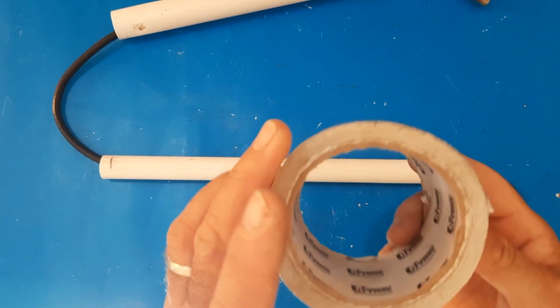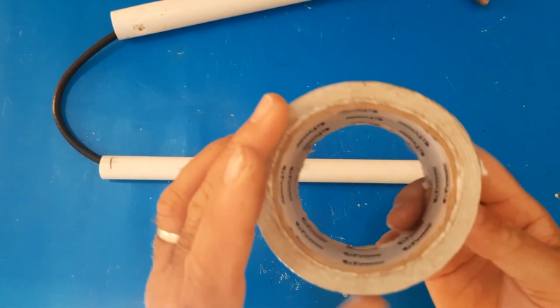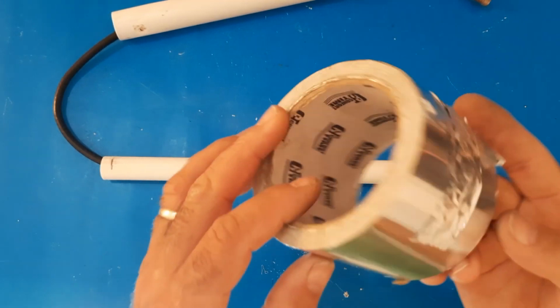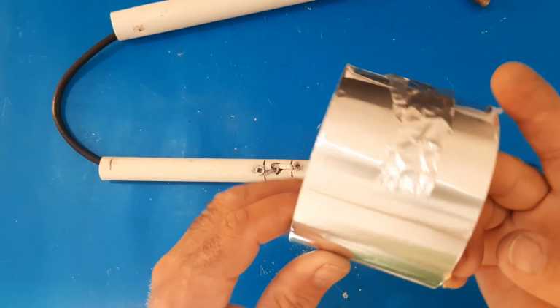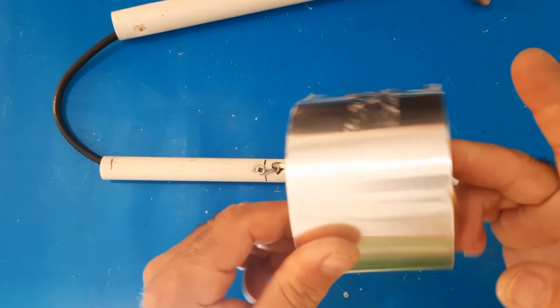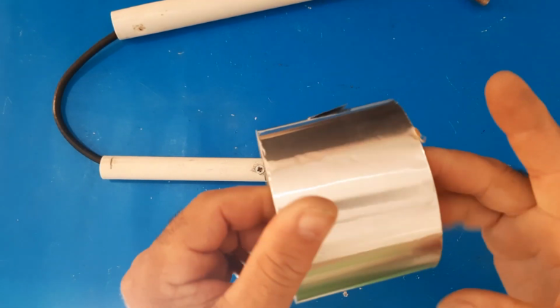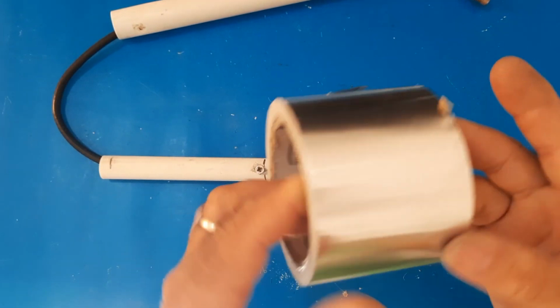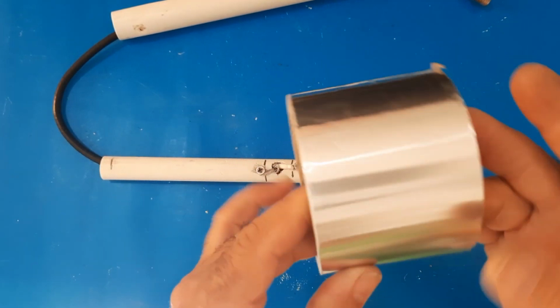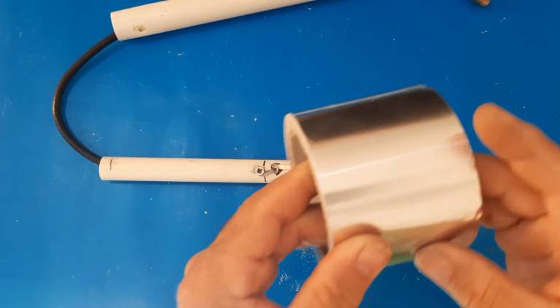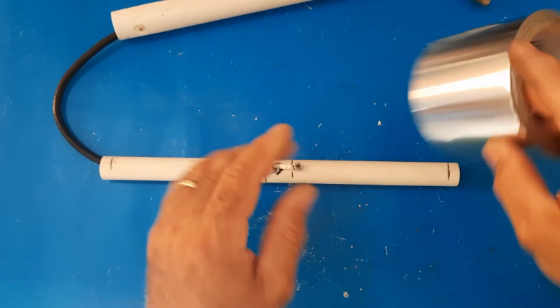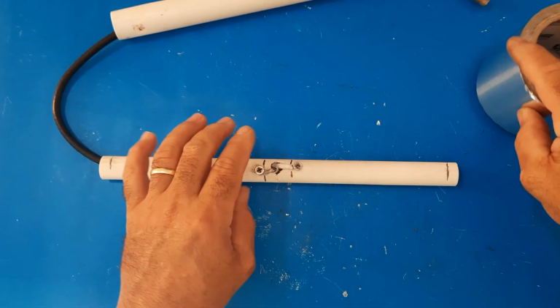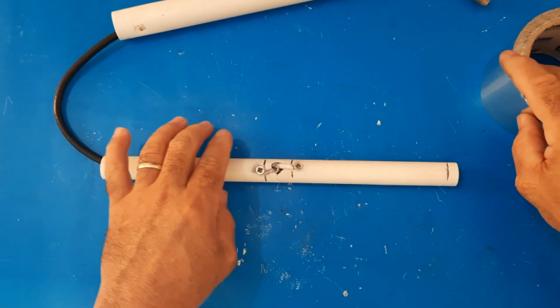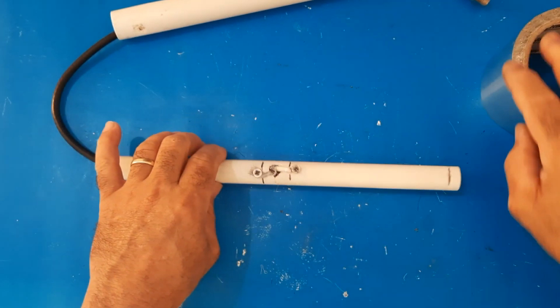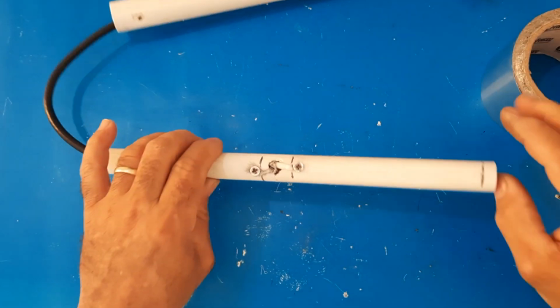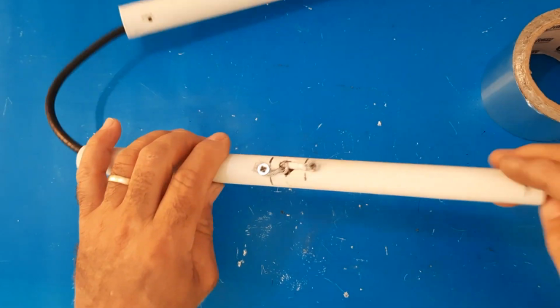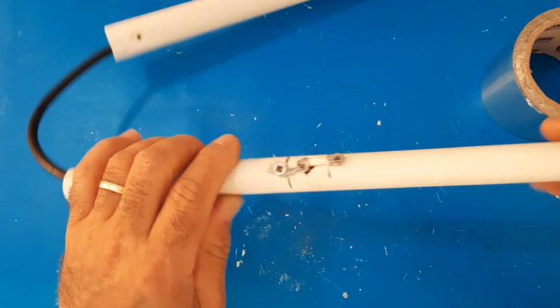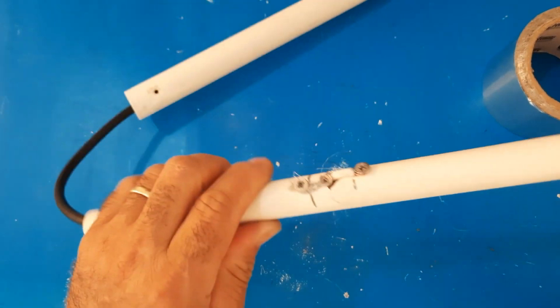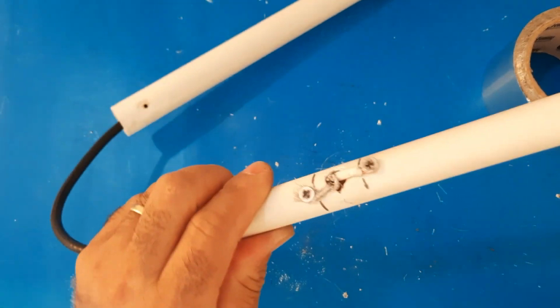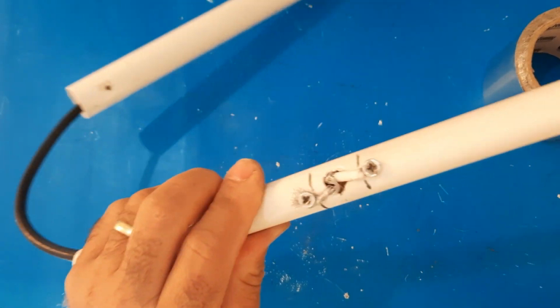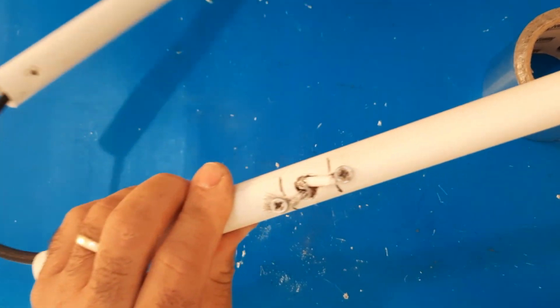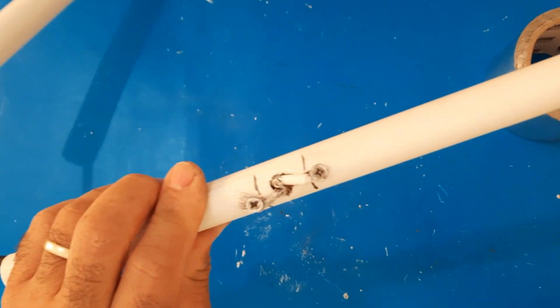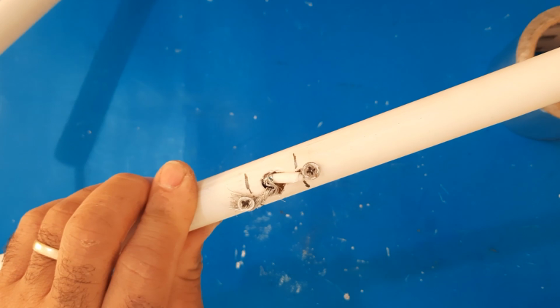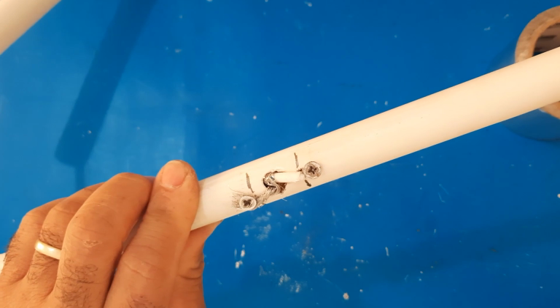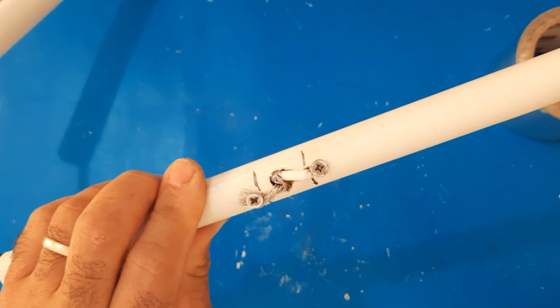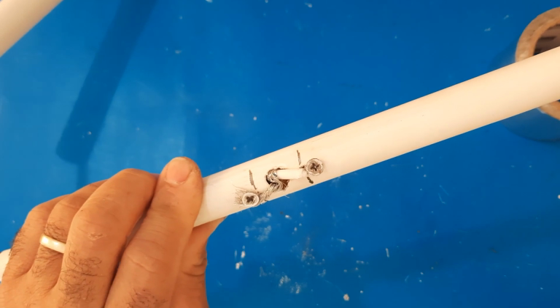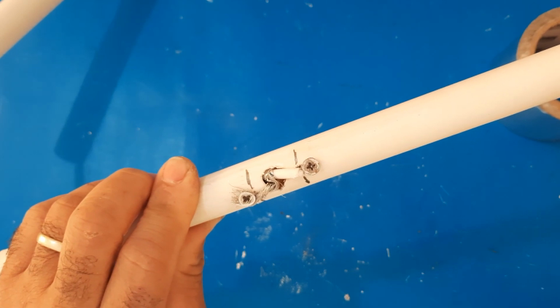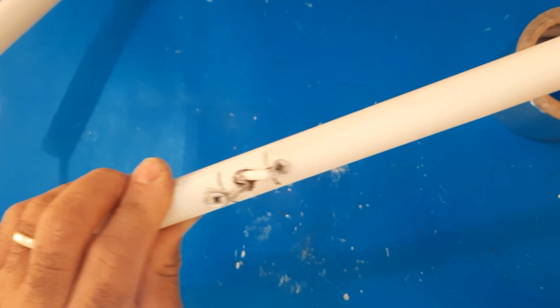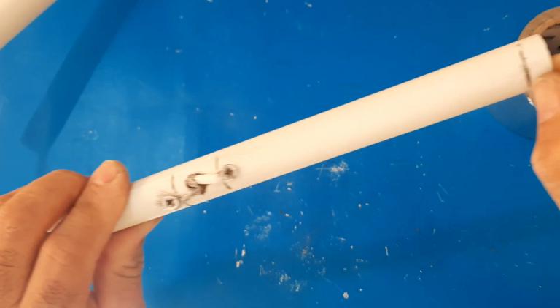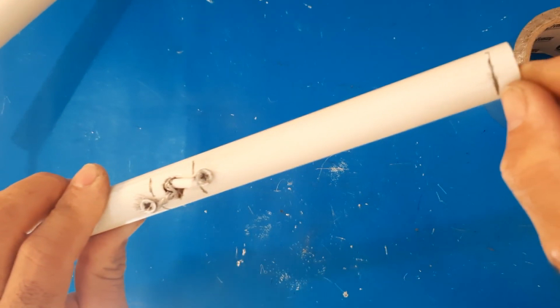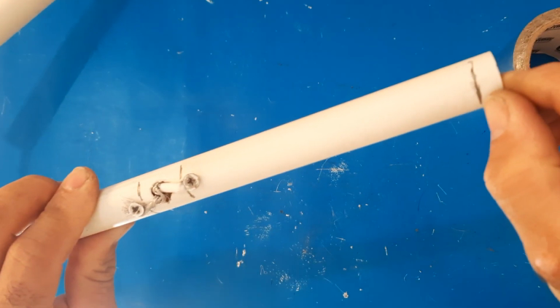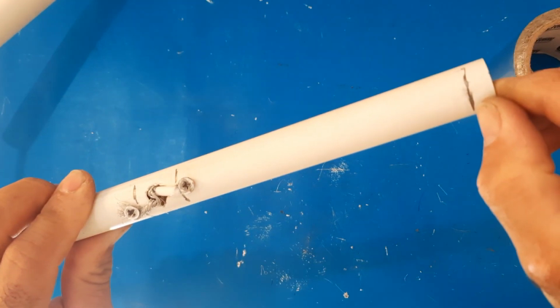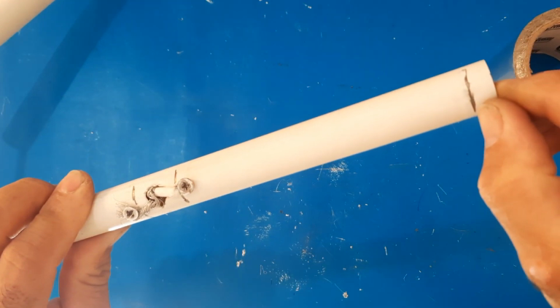Step 4: (a) You will need aluminum tape. (b) Now roll the aluminum foil between the lines you drew.